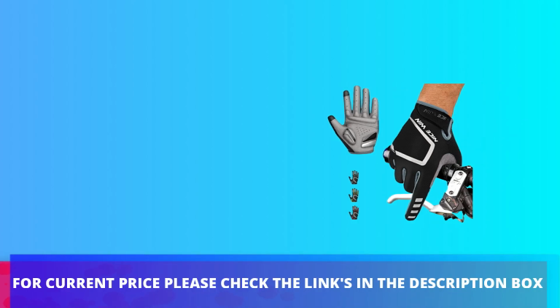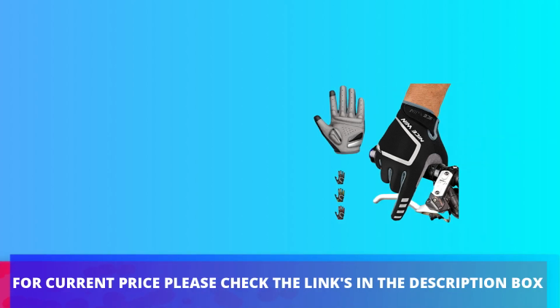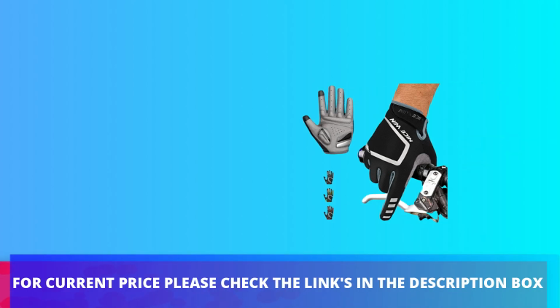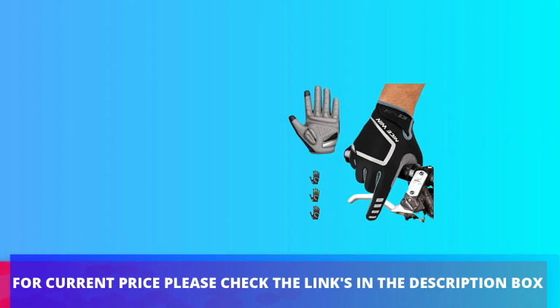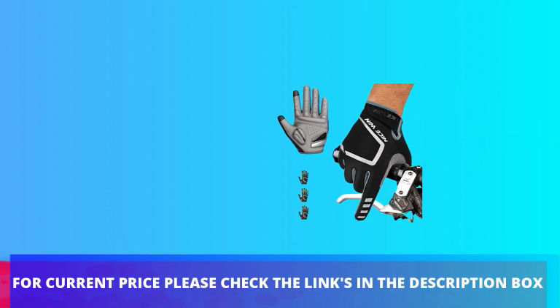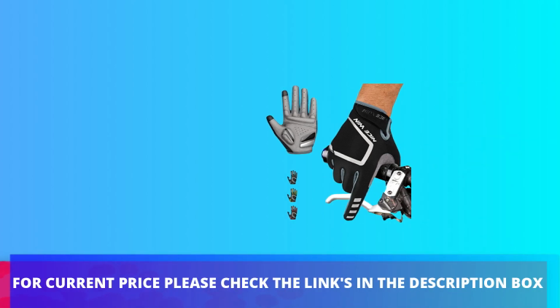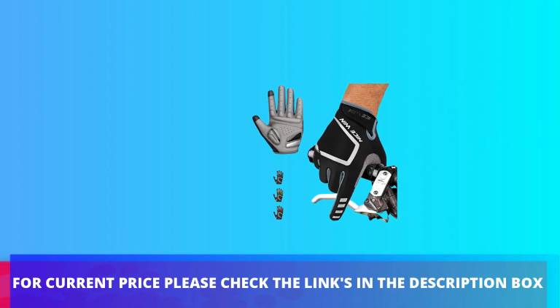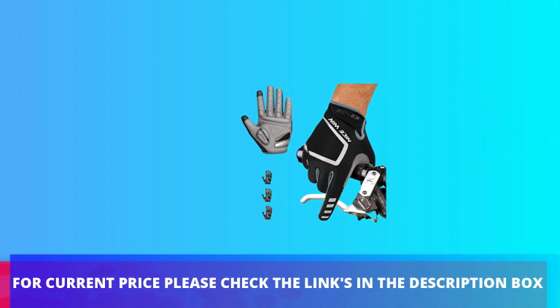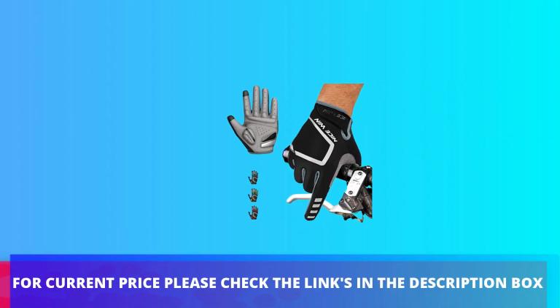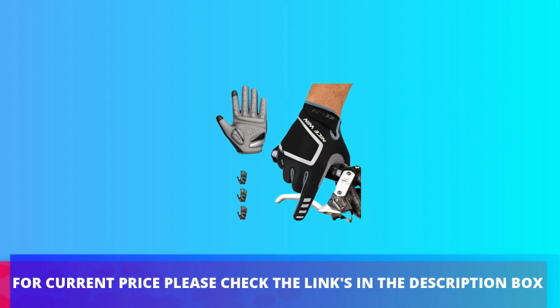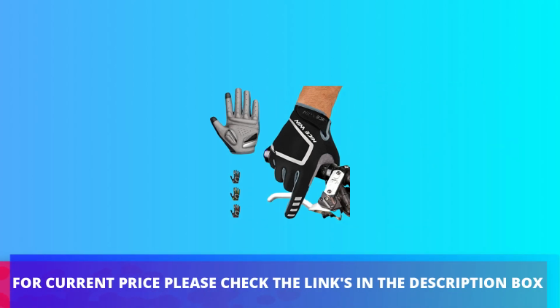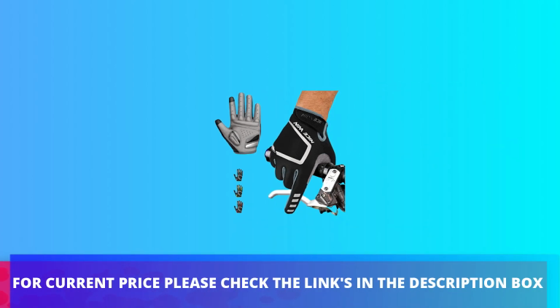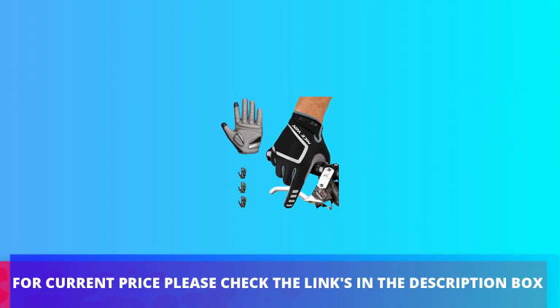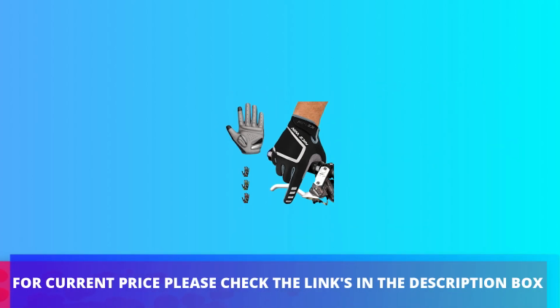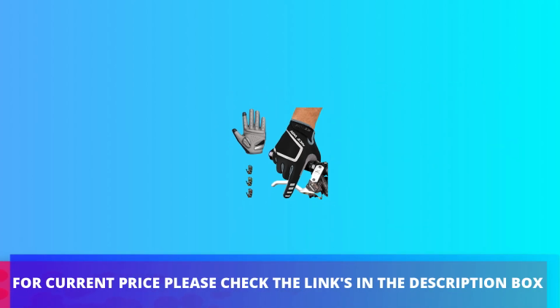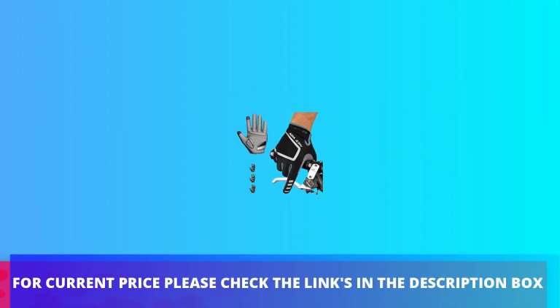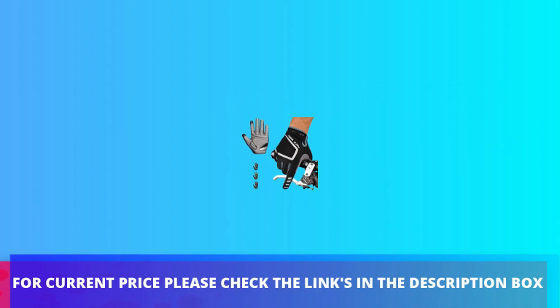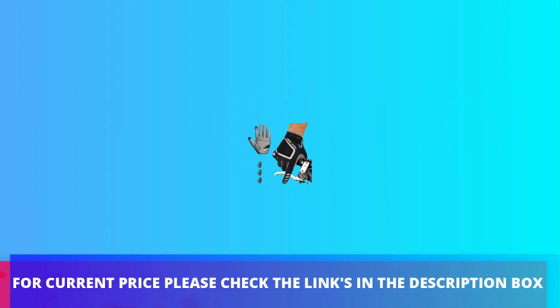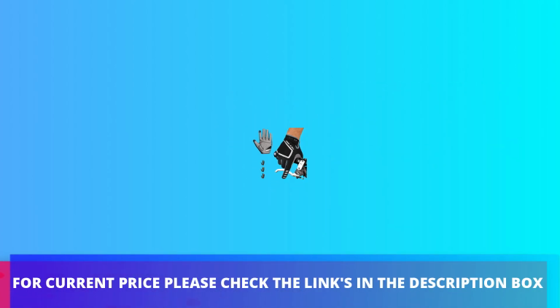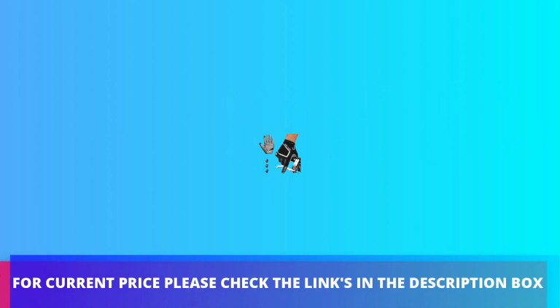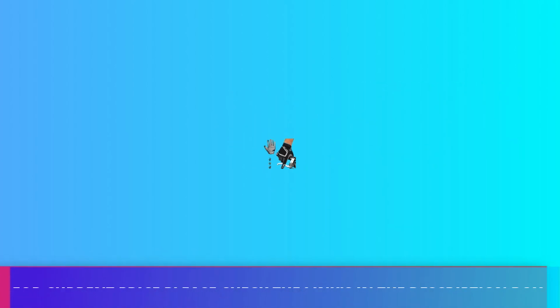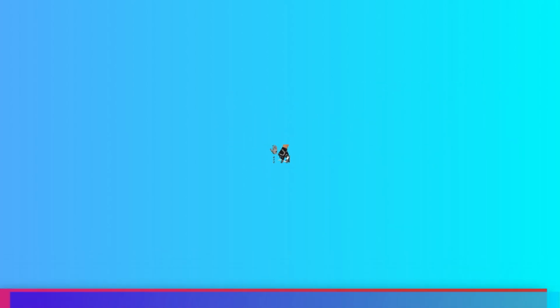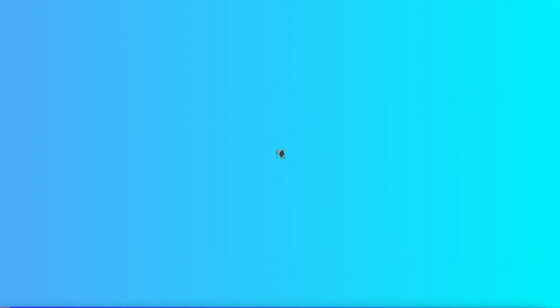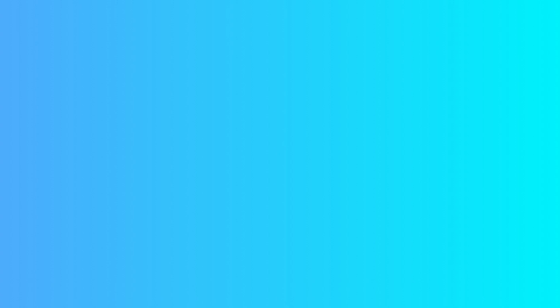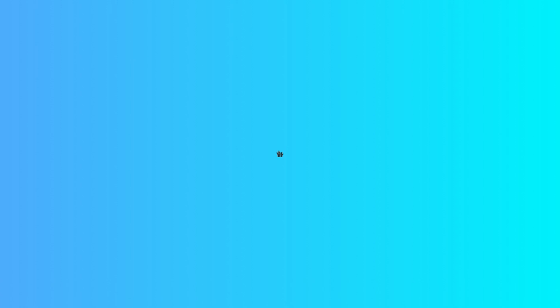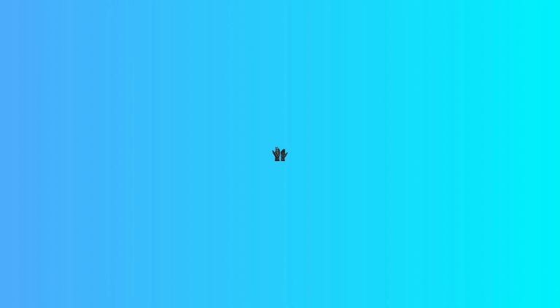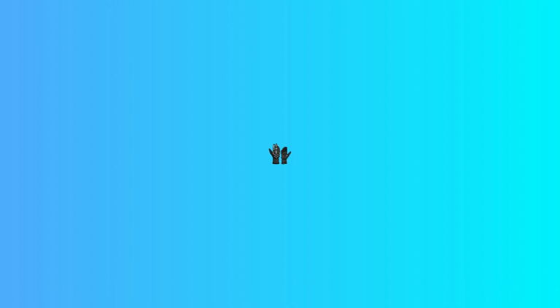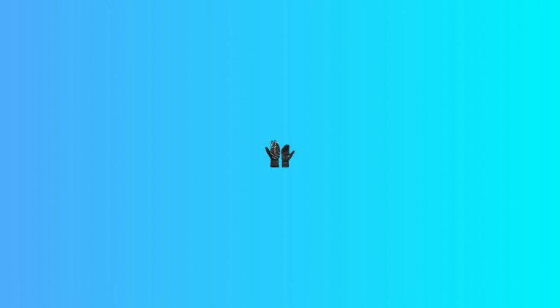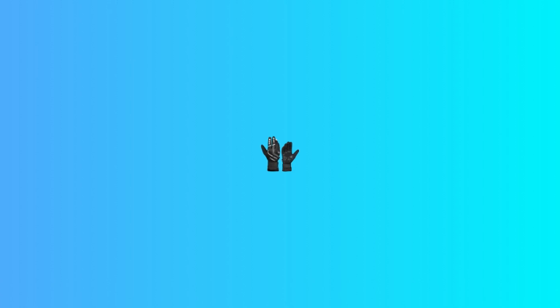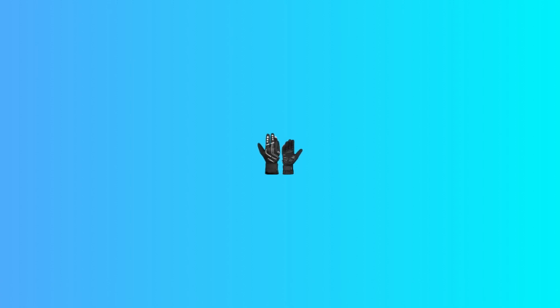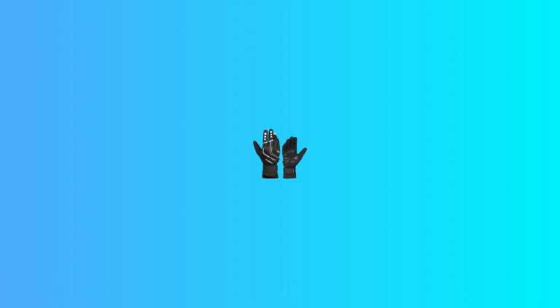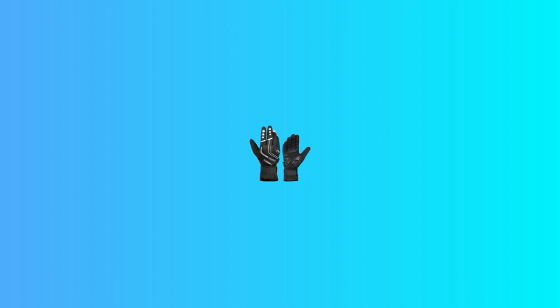For current price, please check the links in the description box.